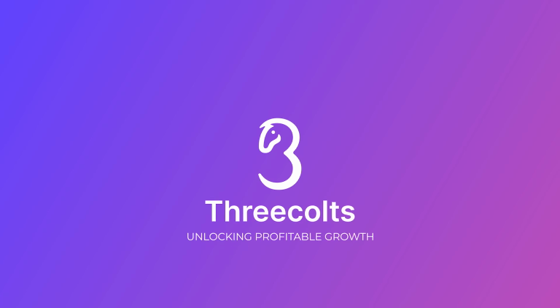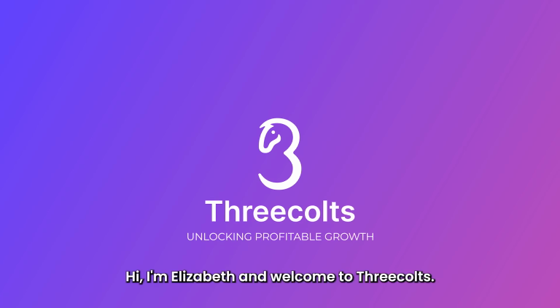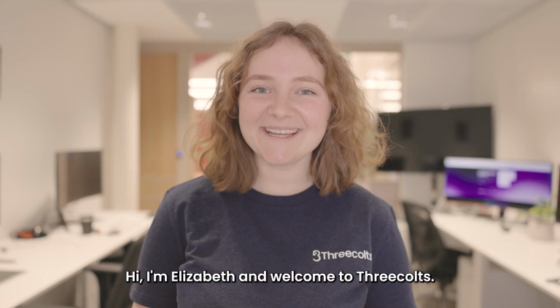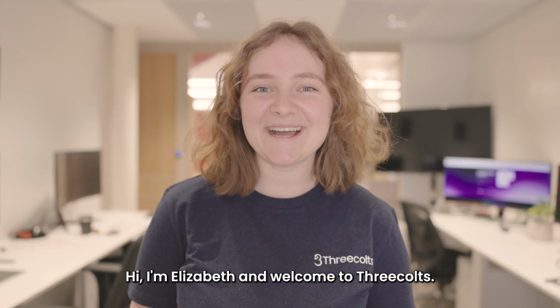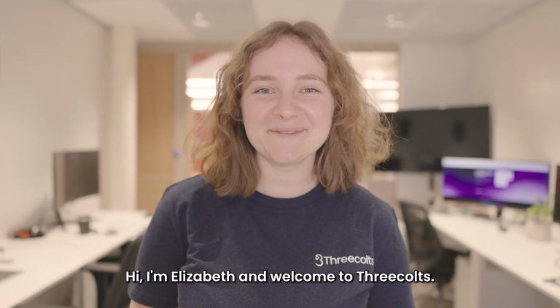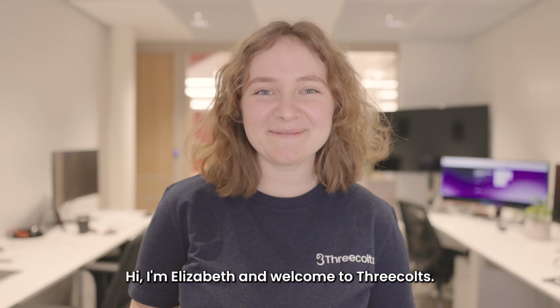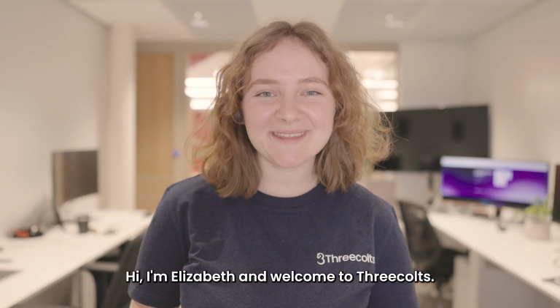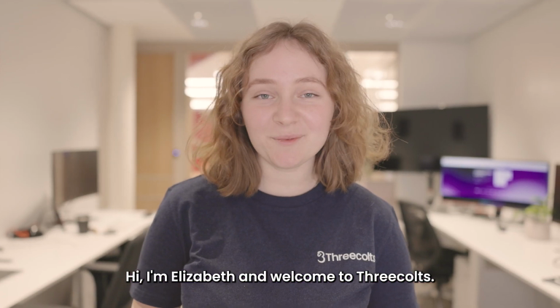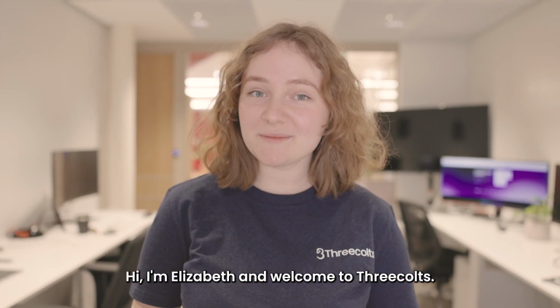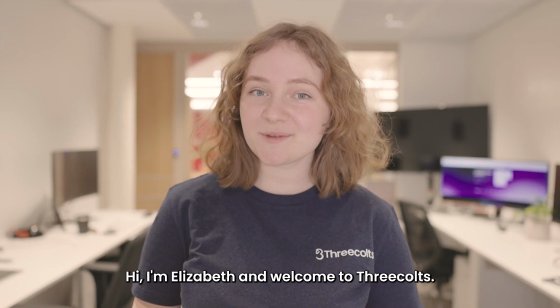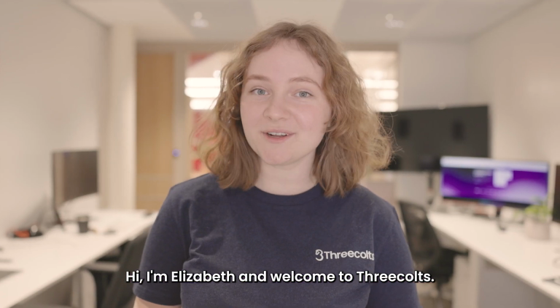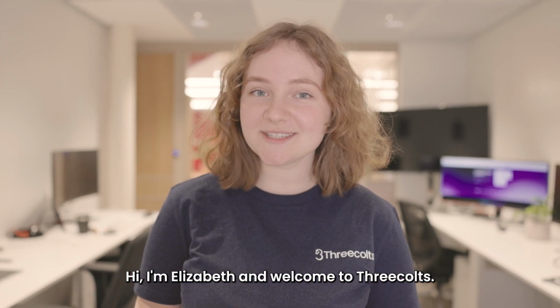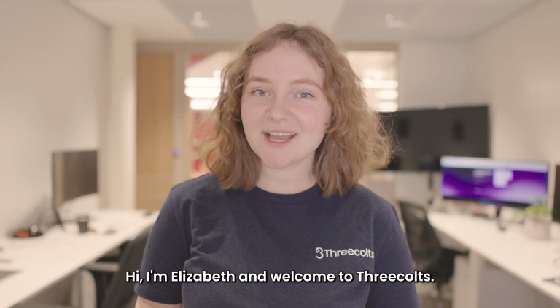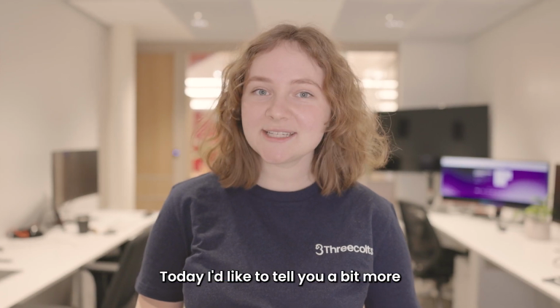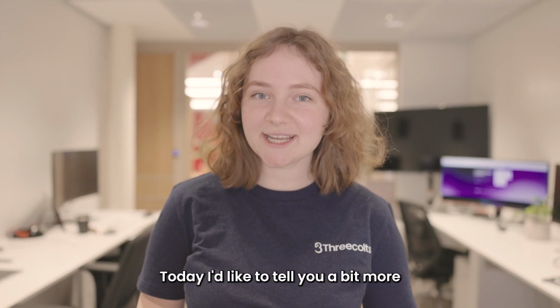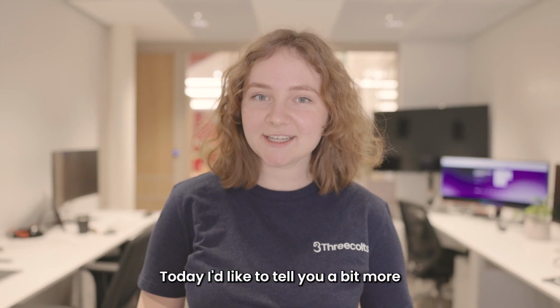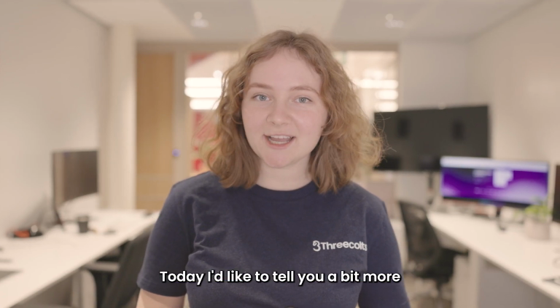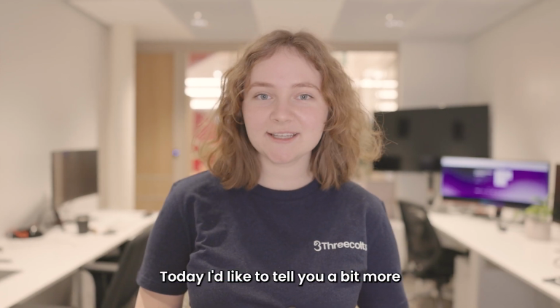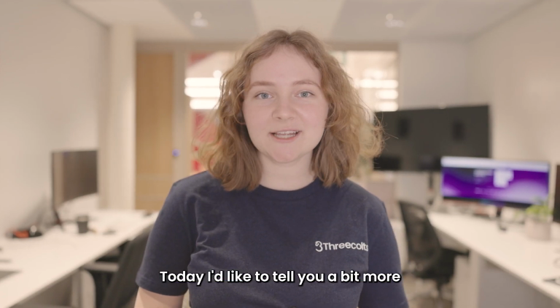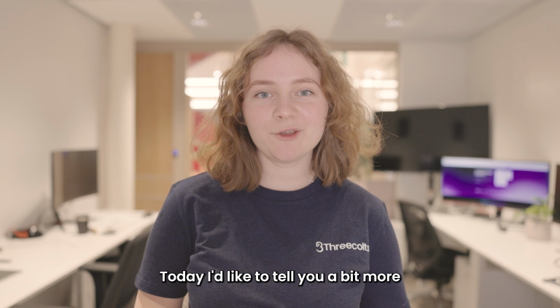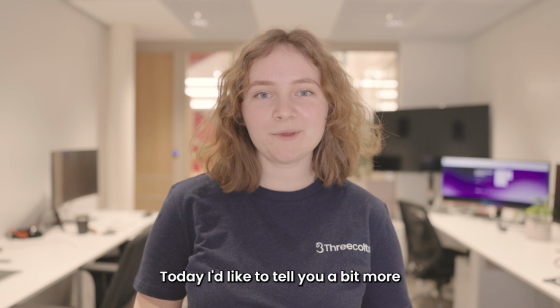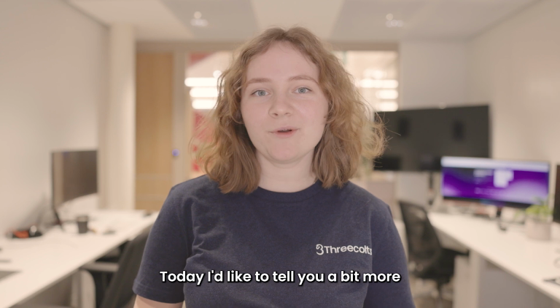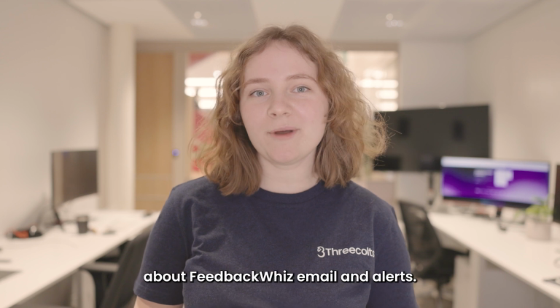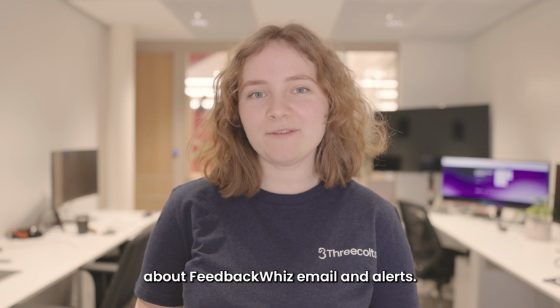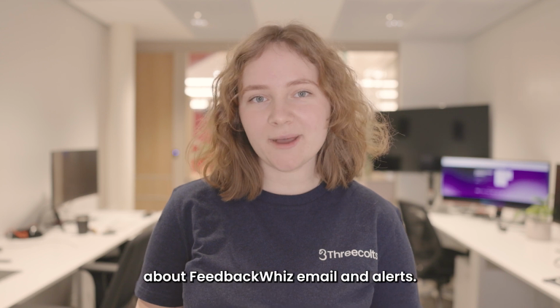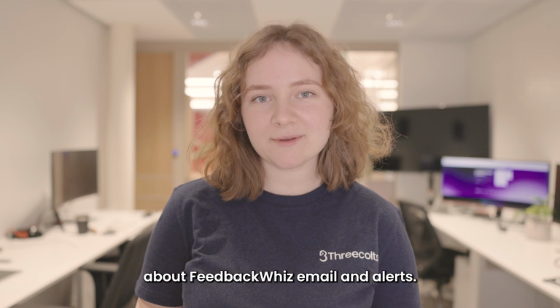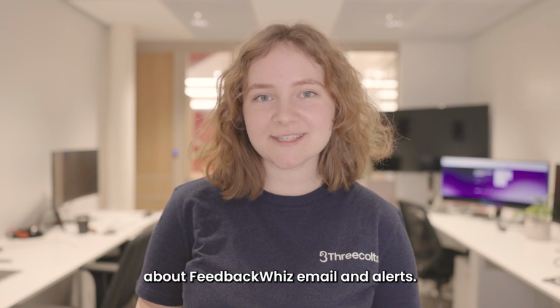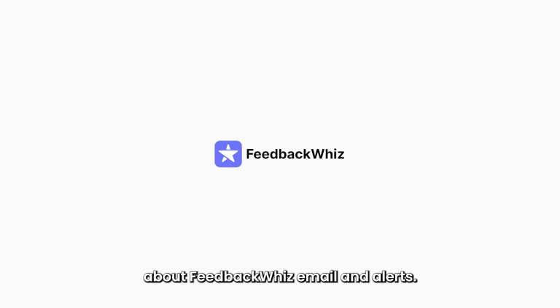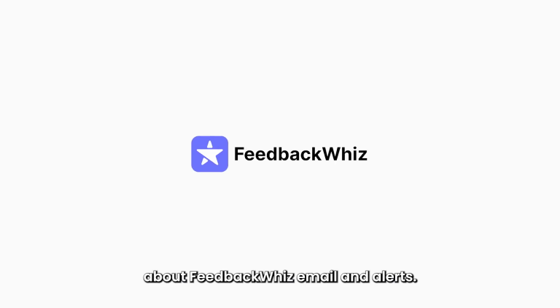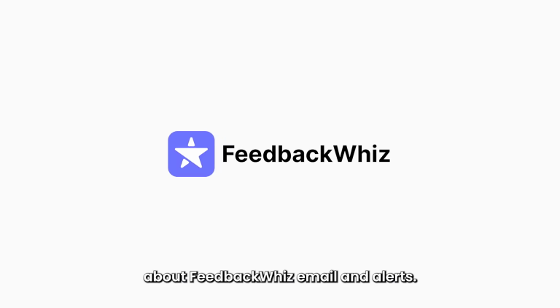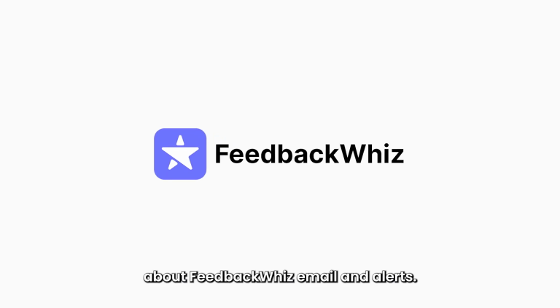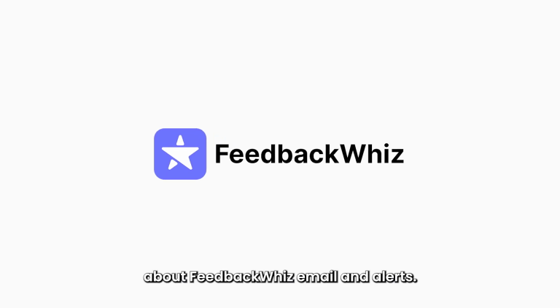Hi, I'm Elizabeth and welcome to Three Colts. Today, I'd like to tell you a bit more about Feedback Whiz, Email, and Alerts.